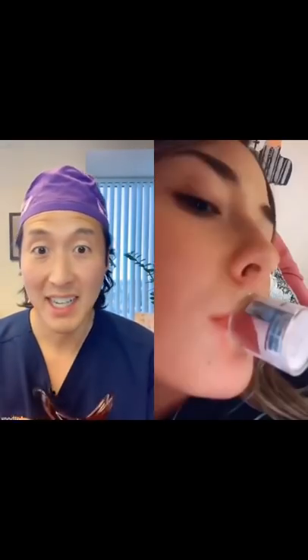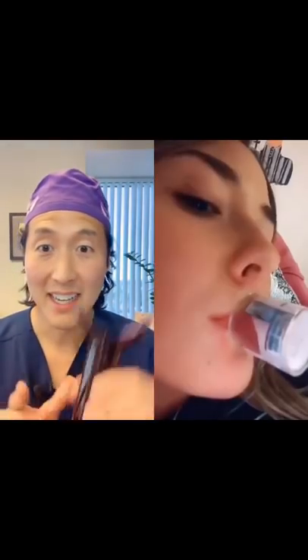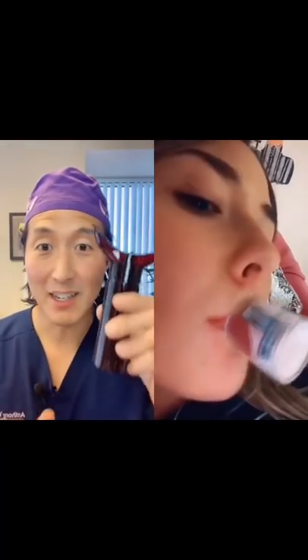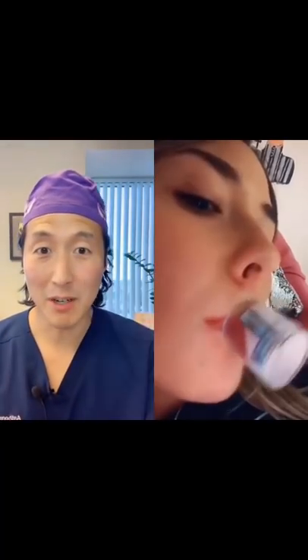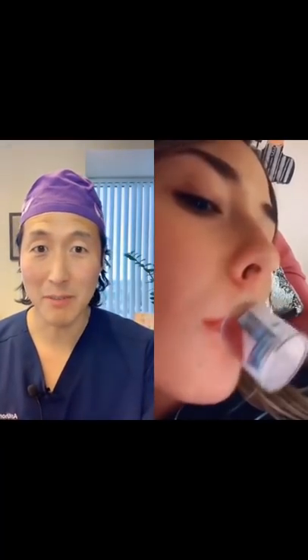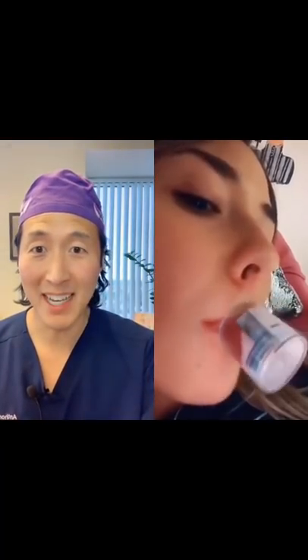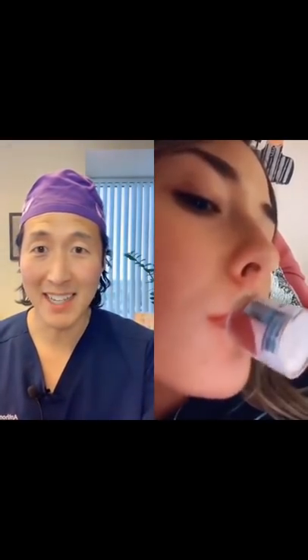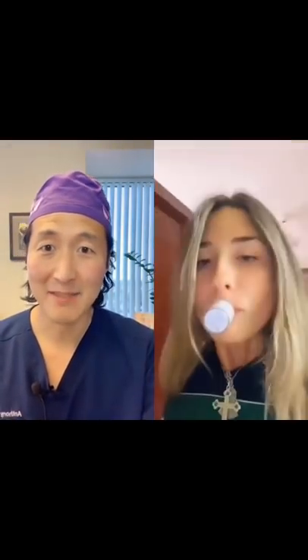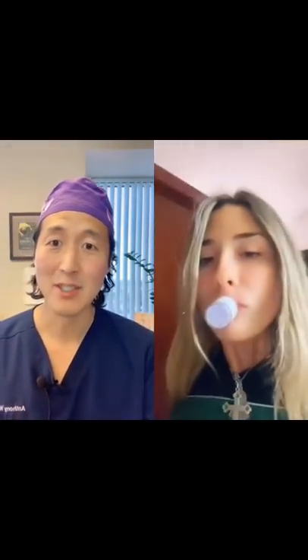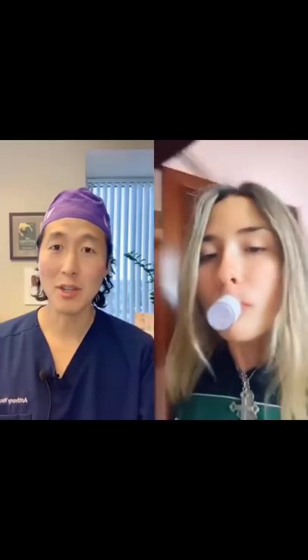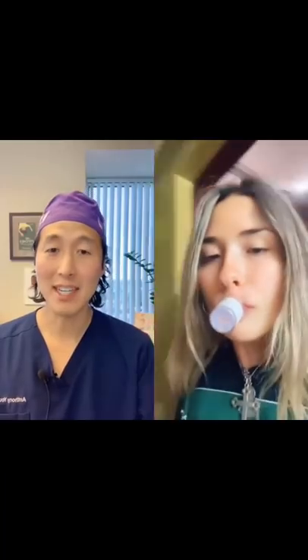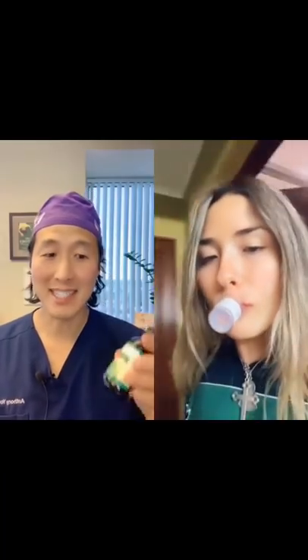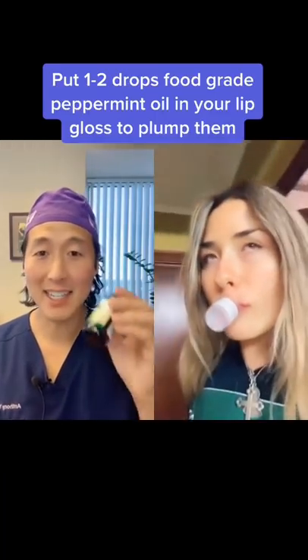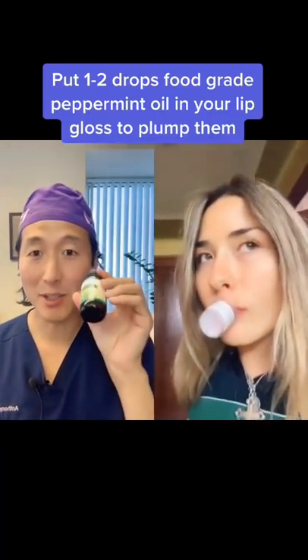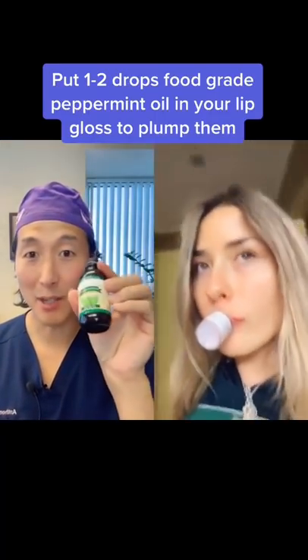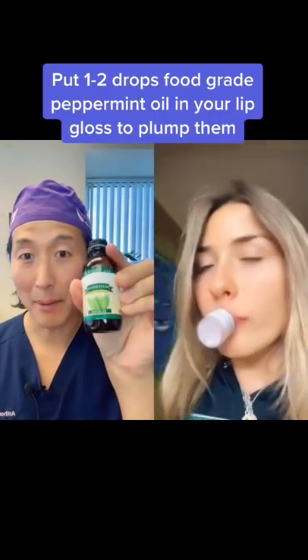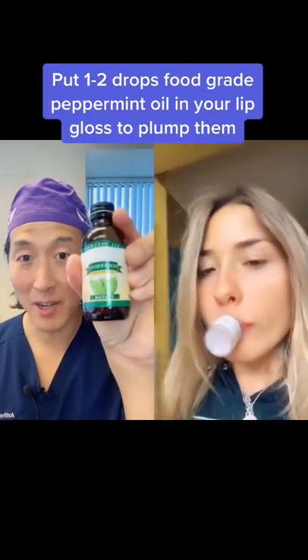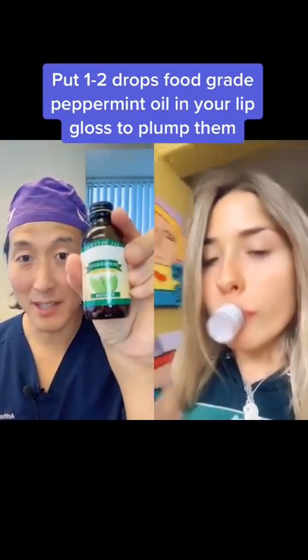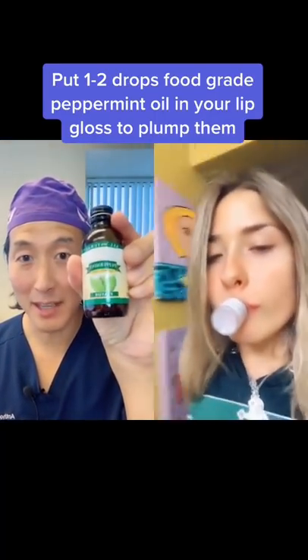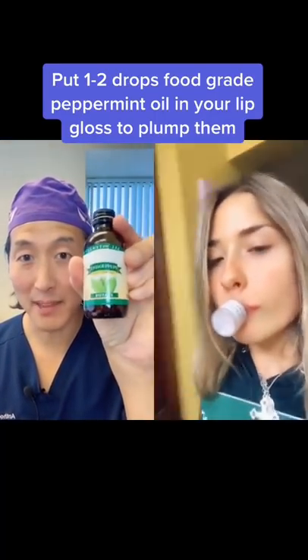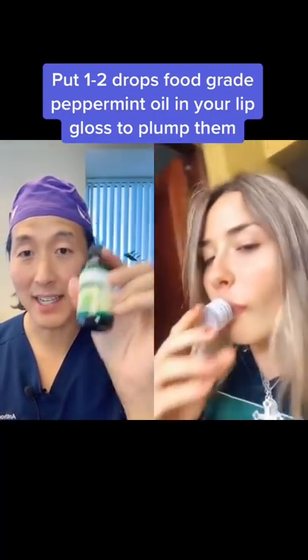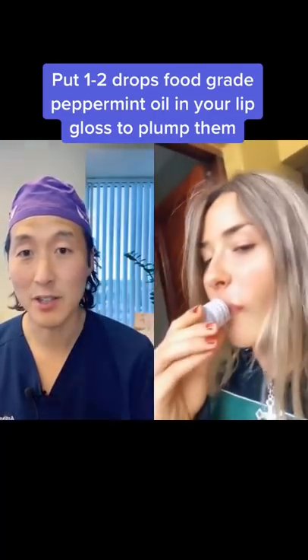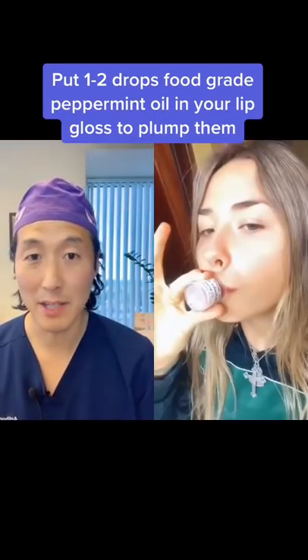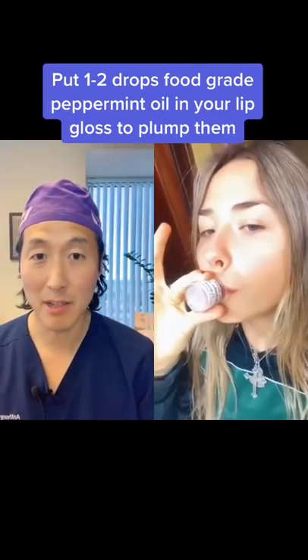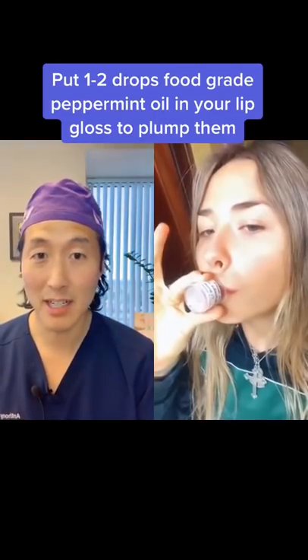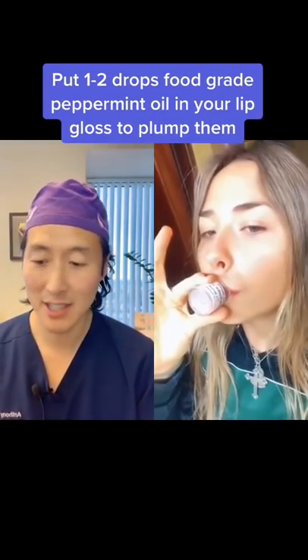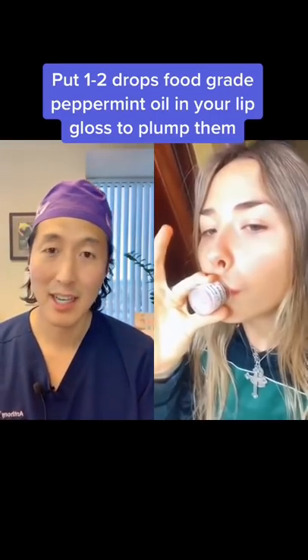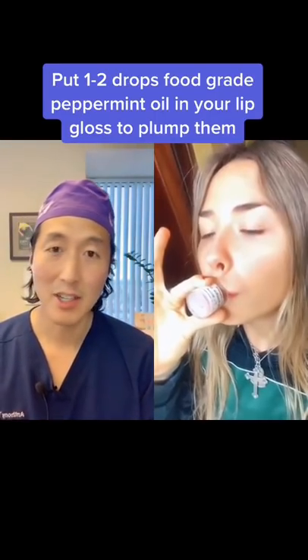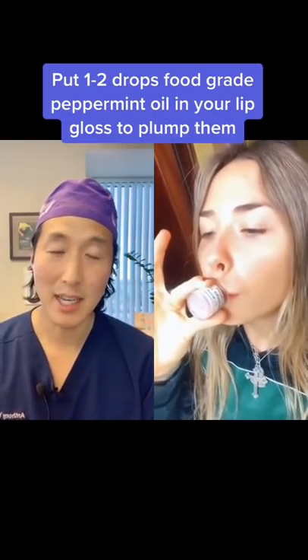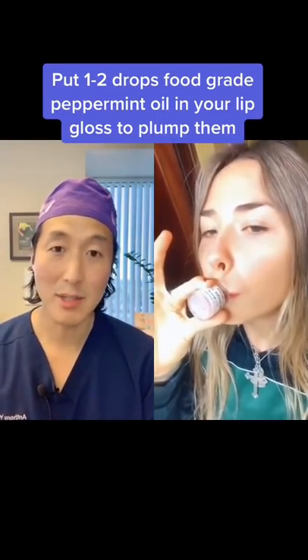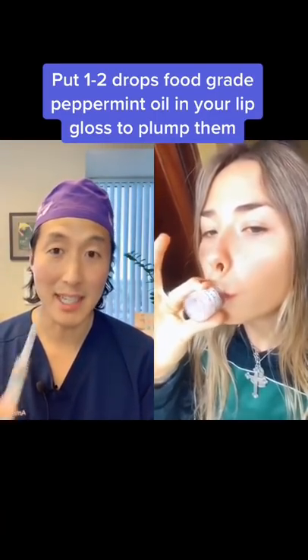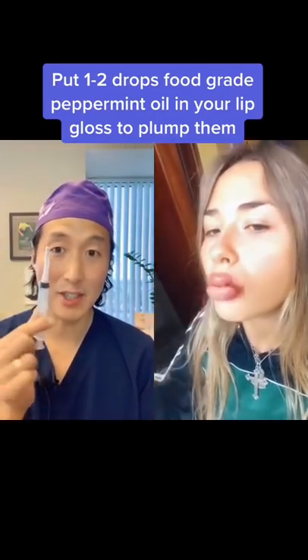Didn't work for me. So you can instead use a little peppermint oil and put that in your lip gloss. You can use injection...